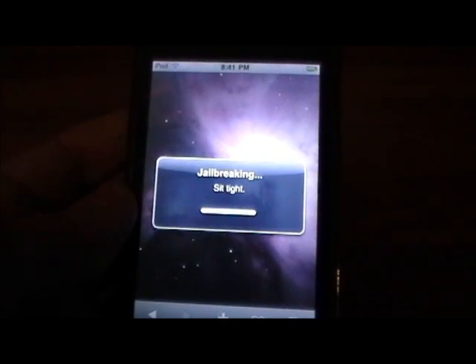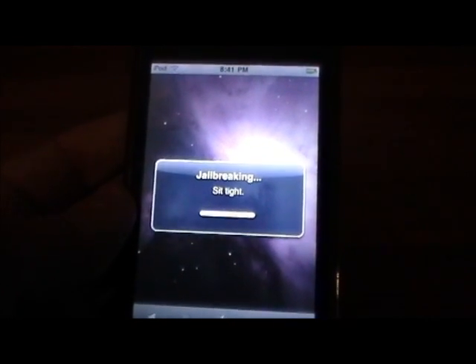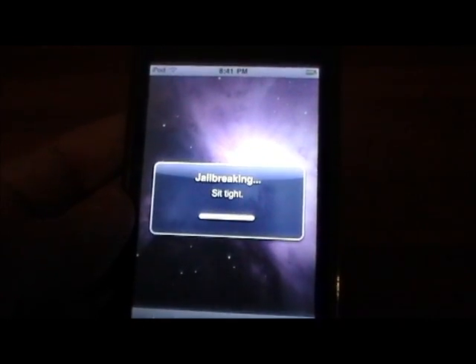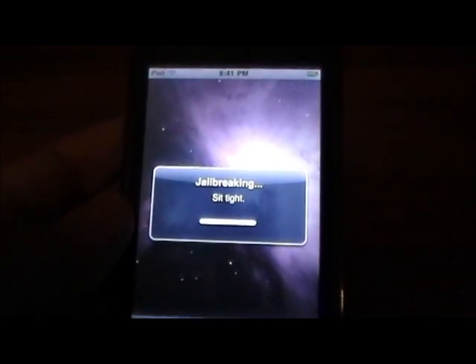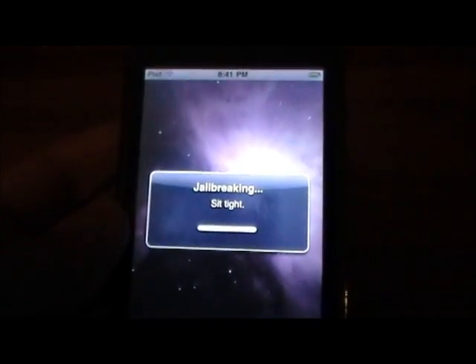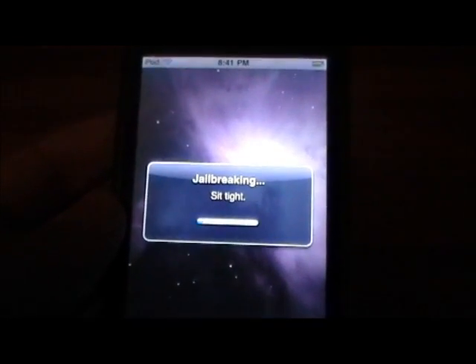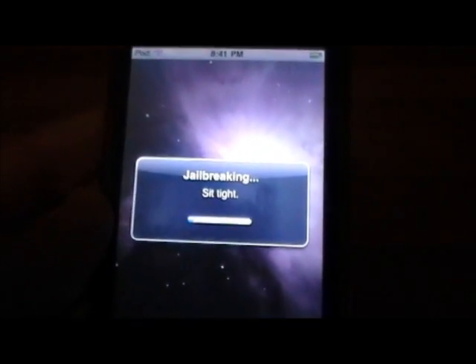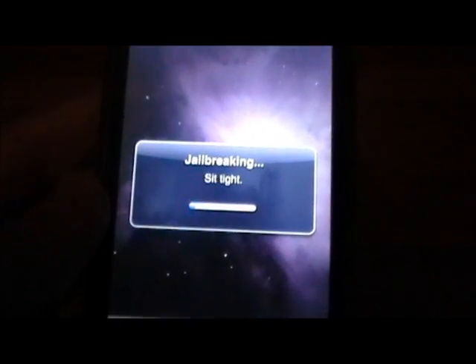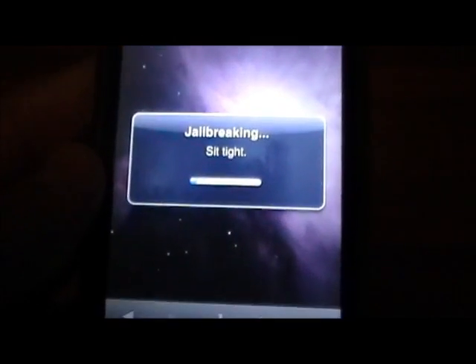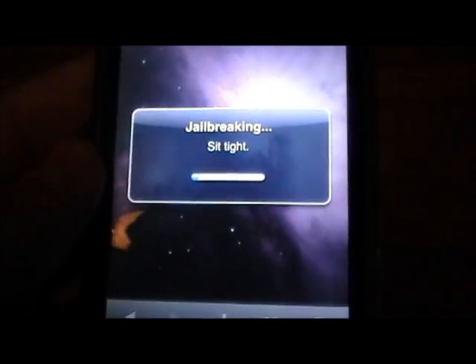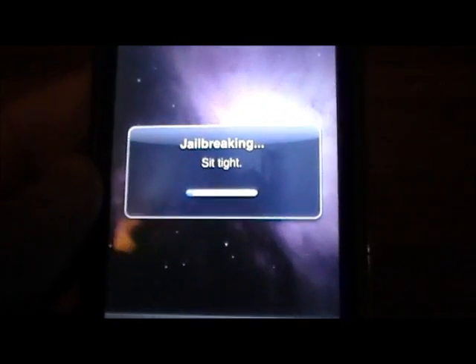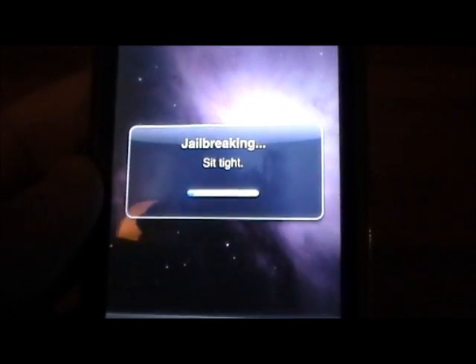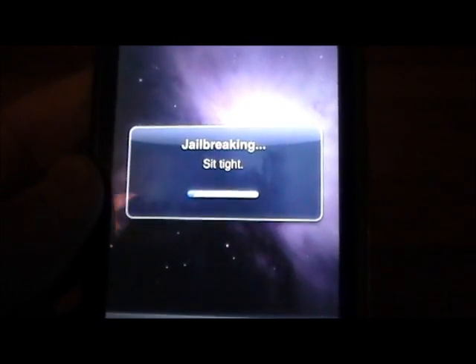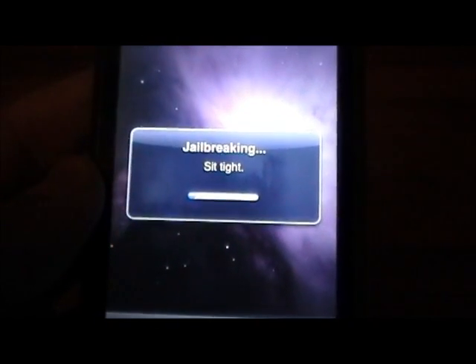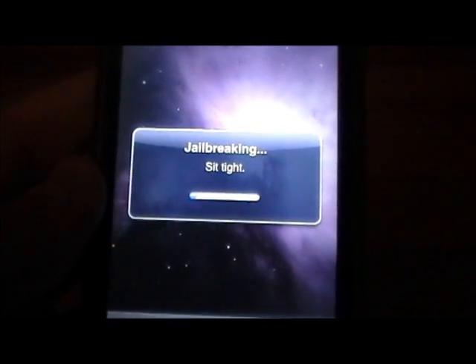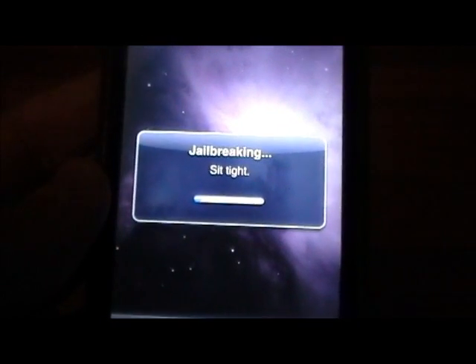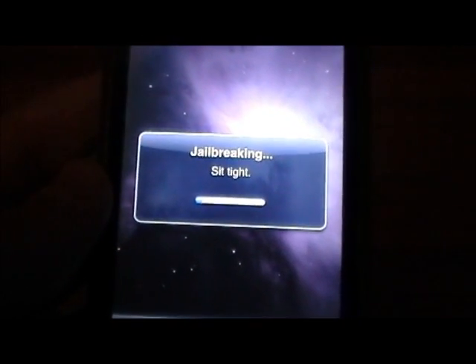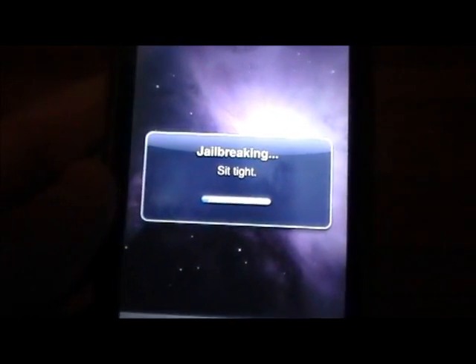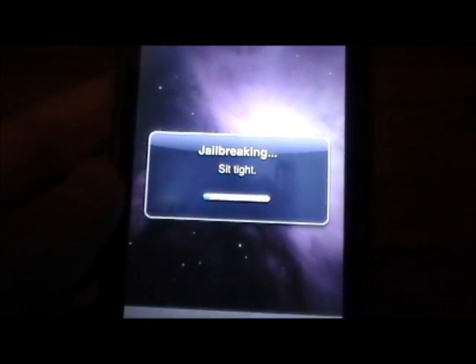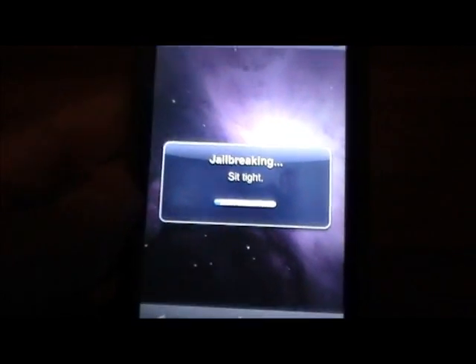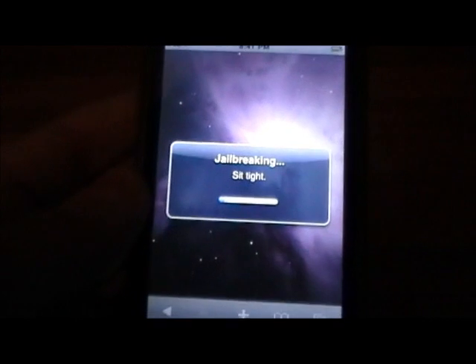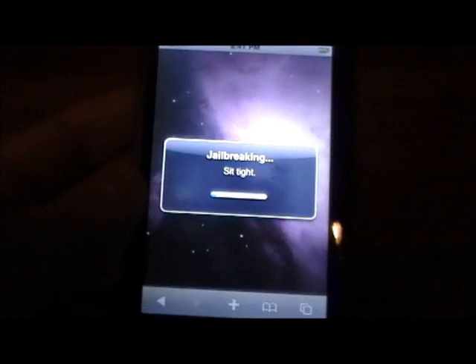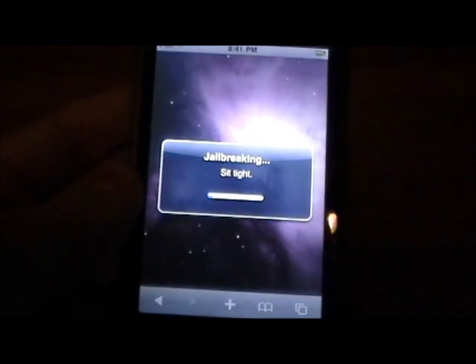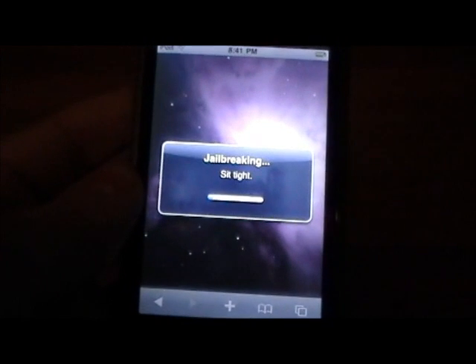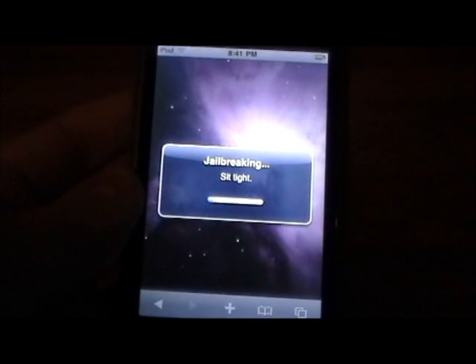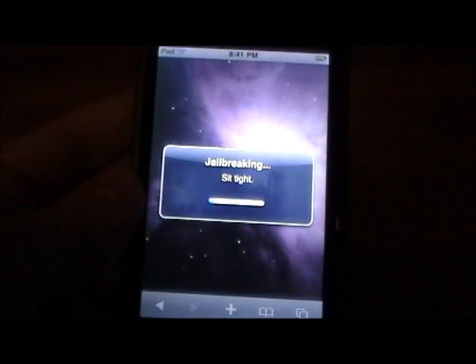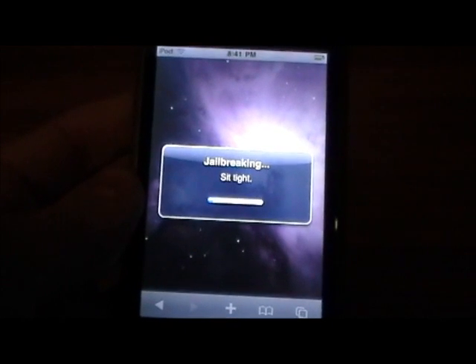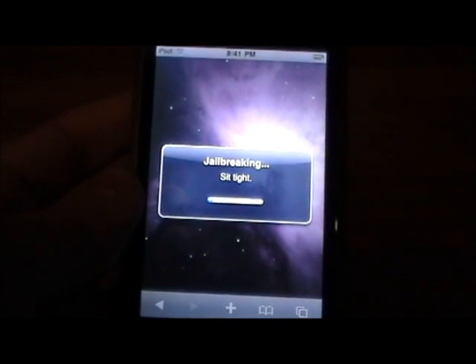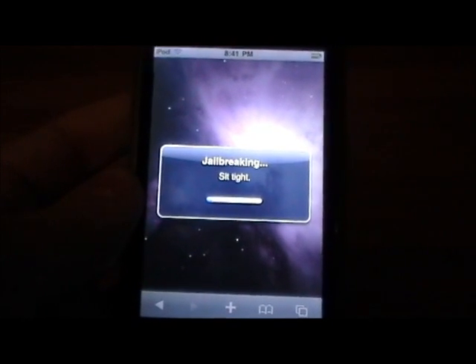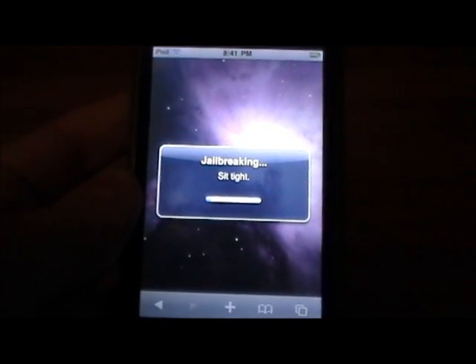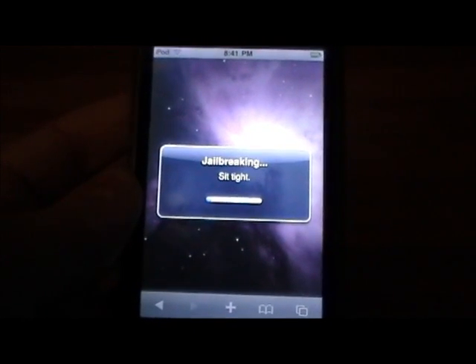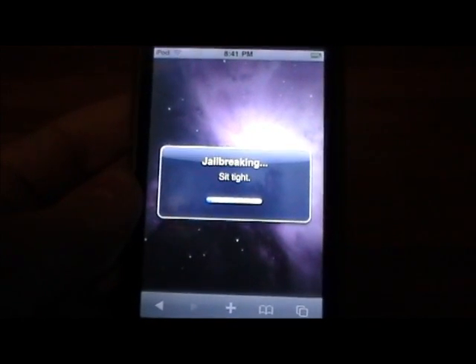Alright, so when it says 'jailbreaking' sit tight like it does now — that can take up to 10 minutes, so just be patient.